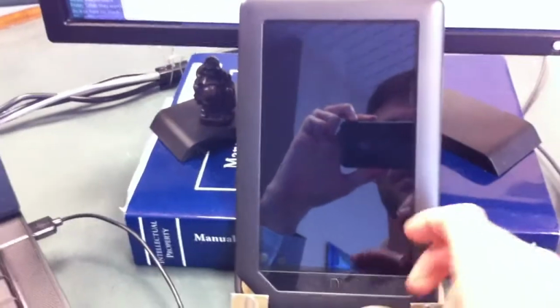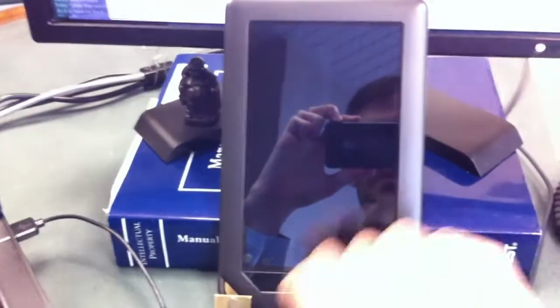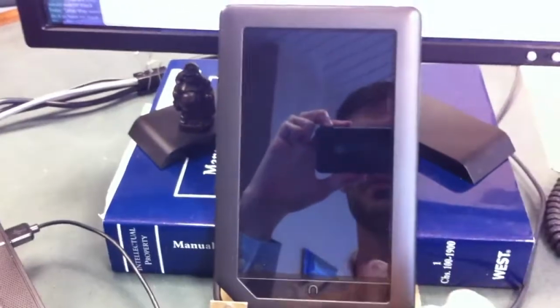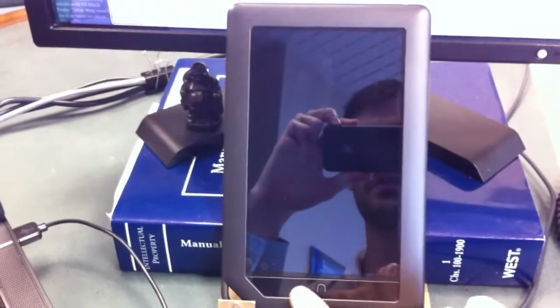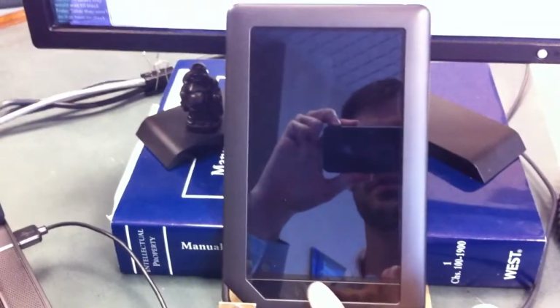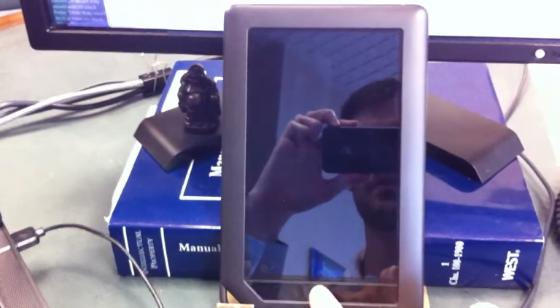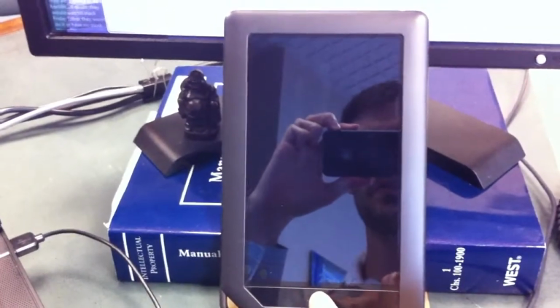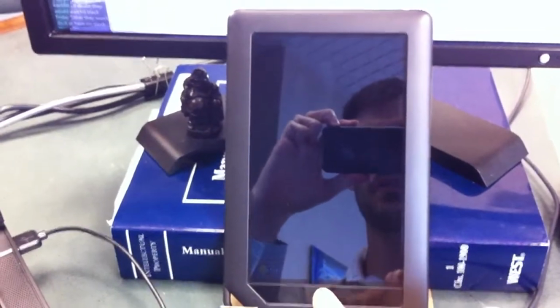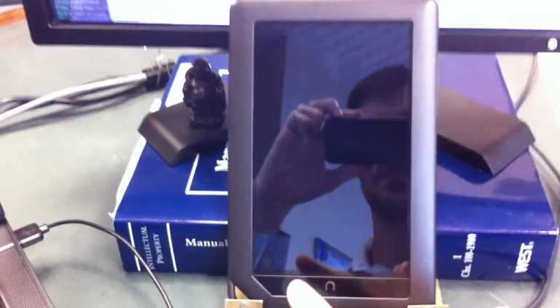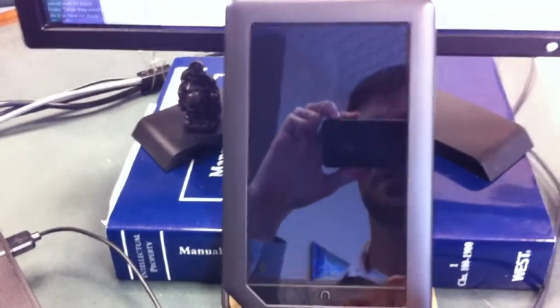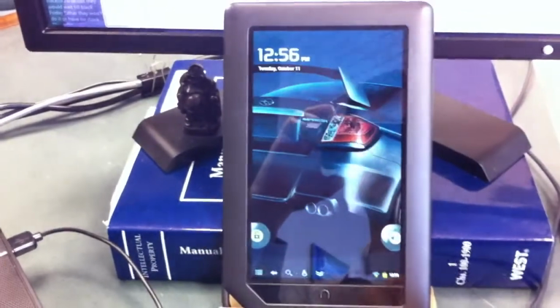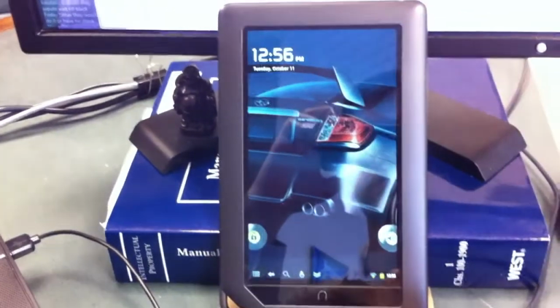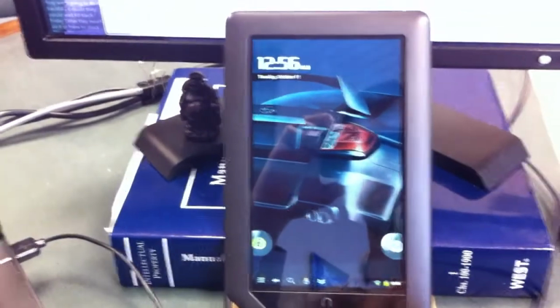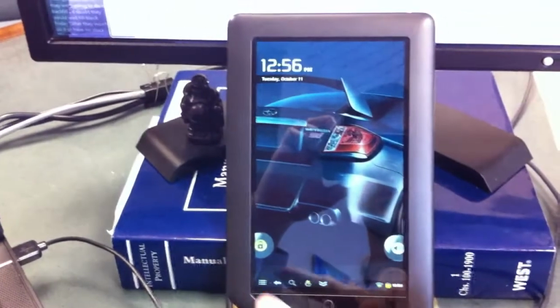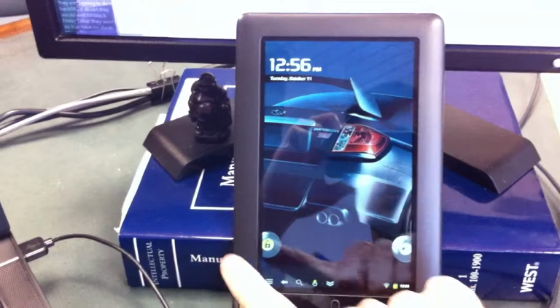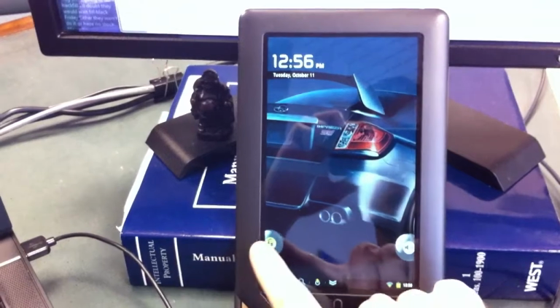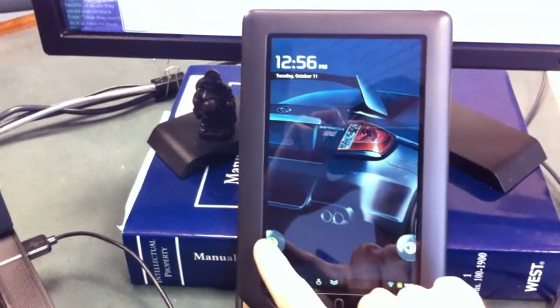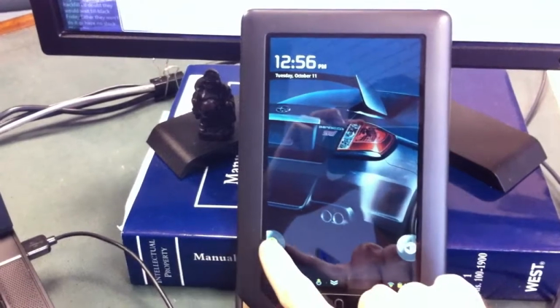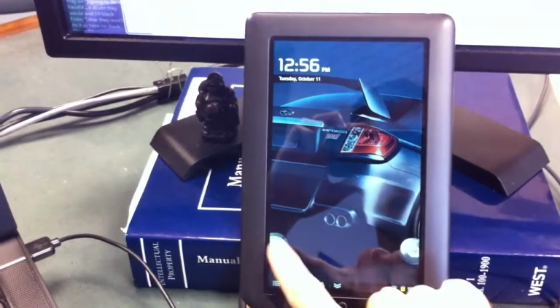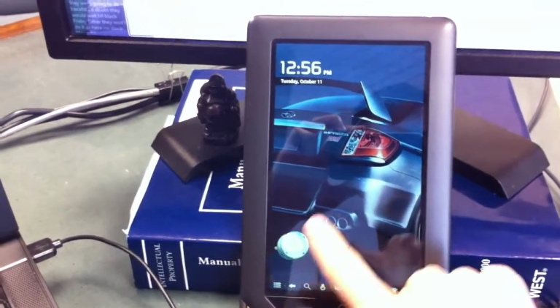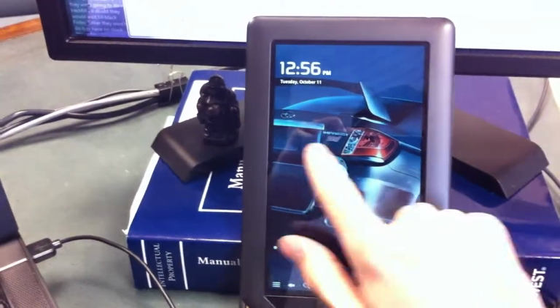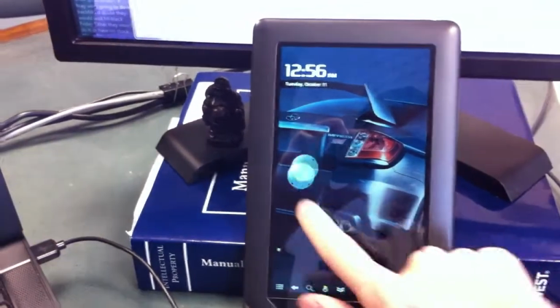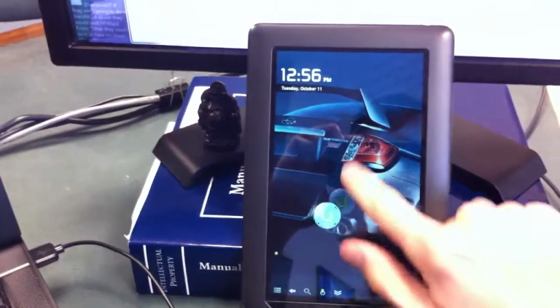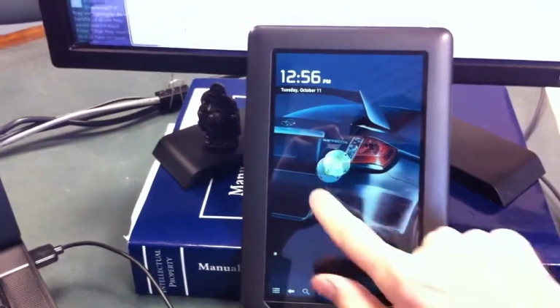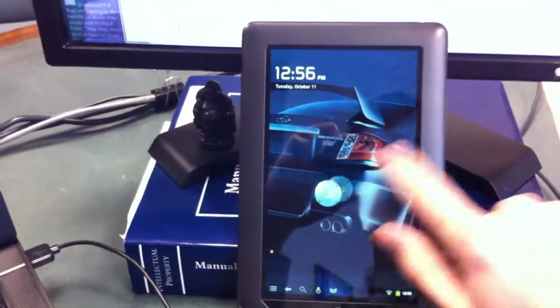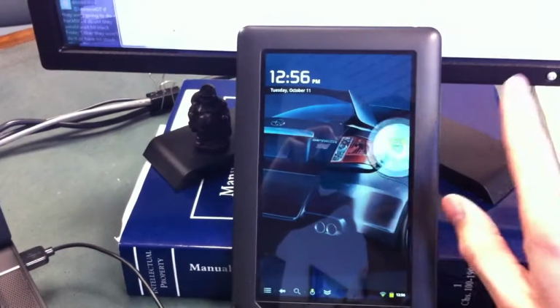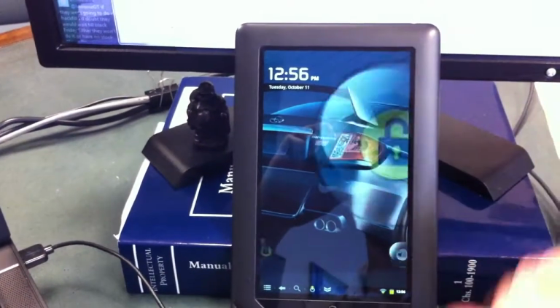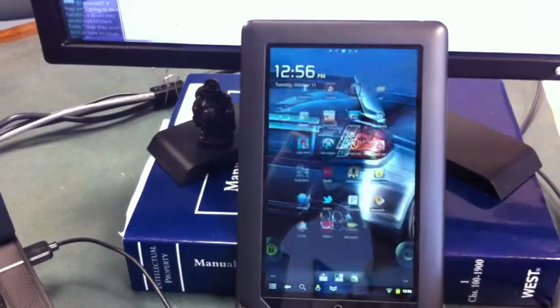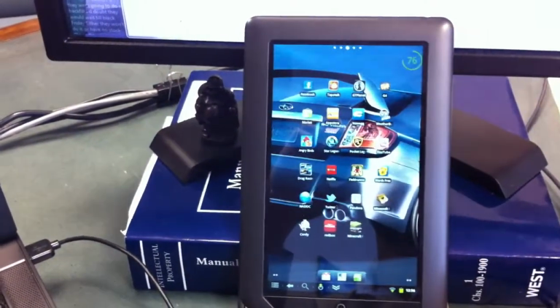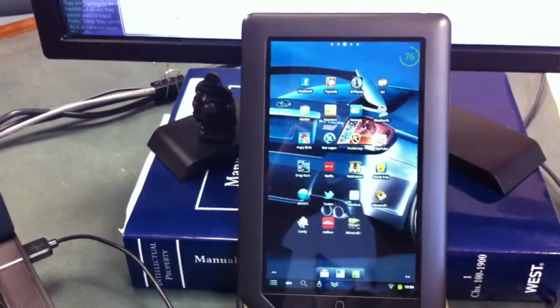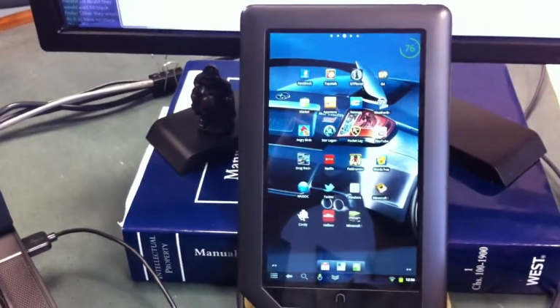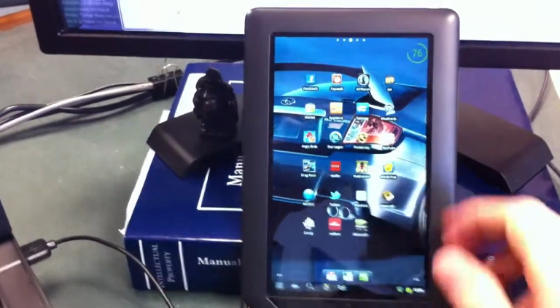I'm going to do a brief demonstration of my rooted Nook. Press the home button to wake it up. You just grab this and you can drag it anywhere you want, and let go to open it.